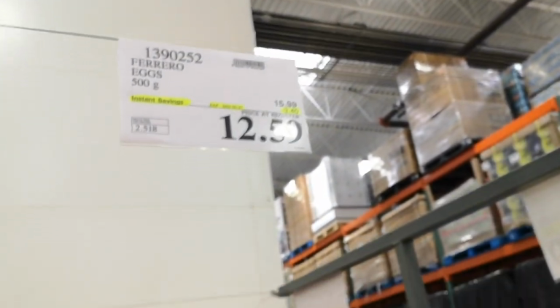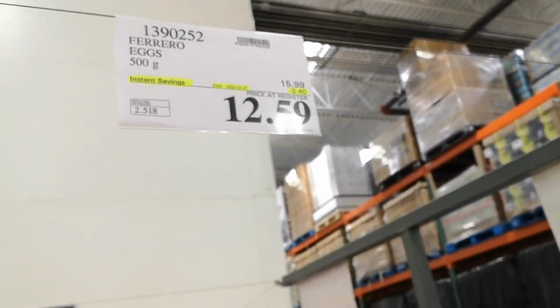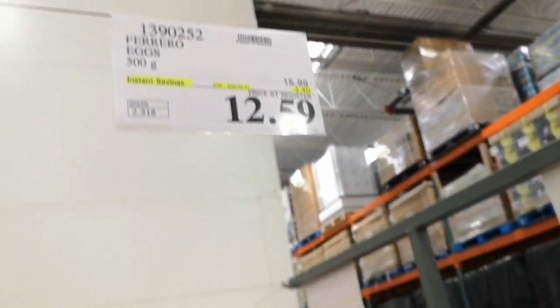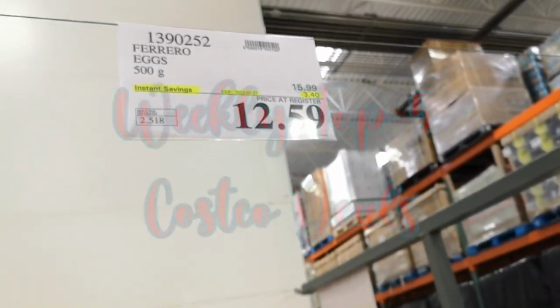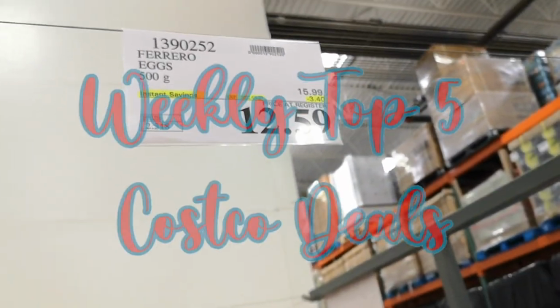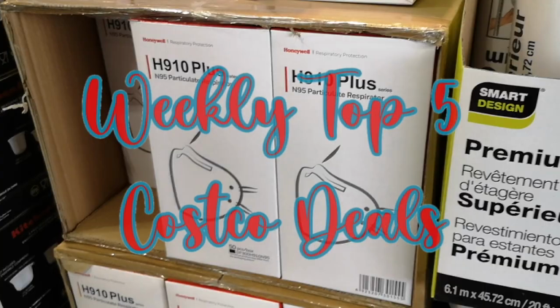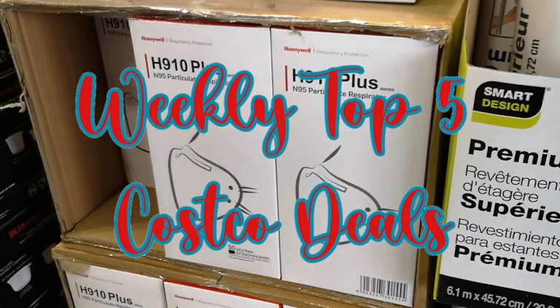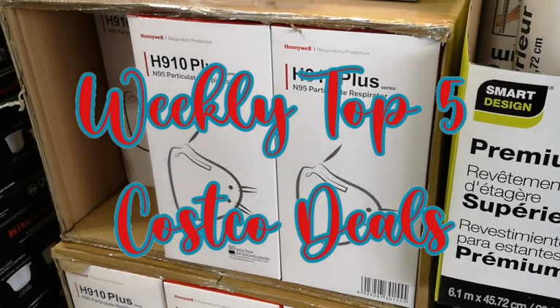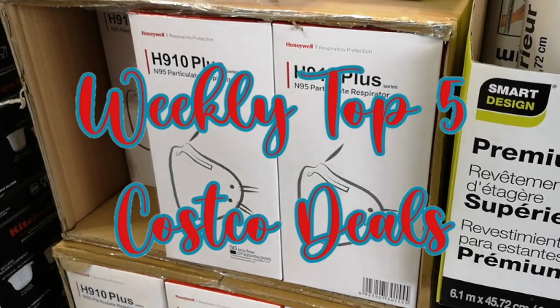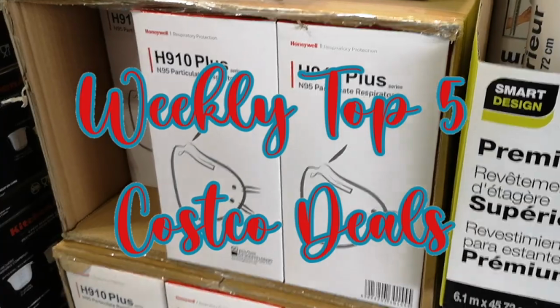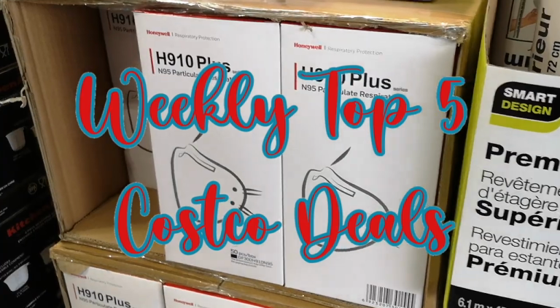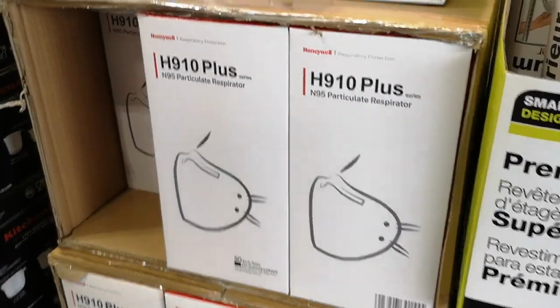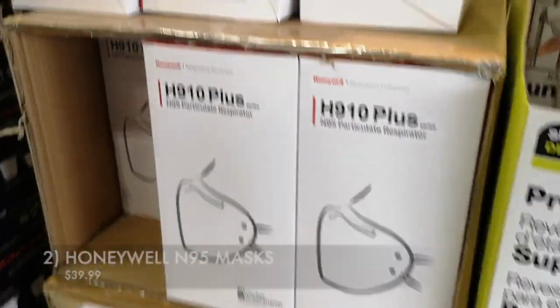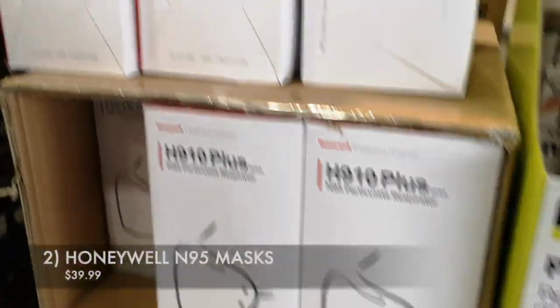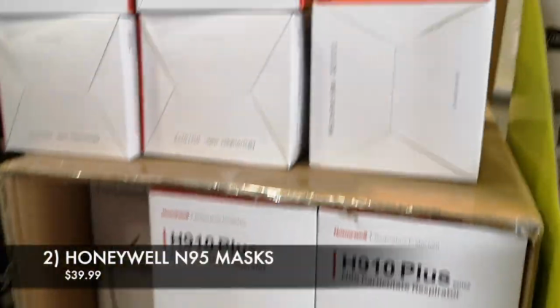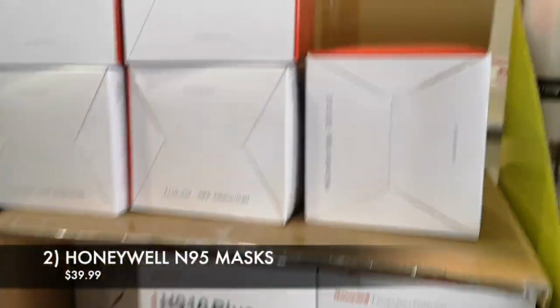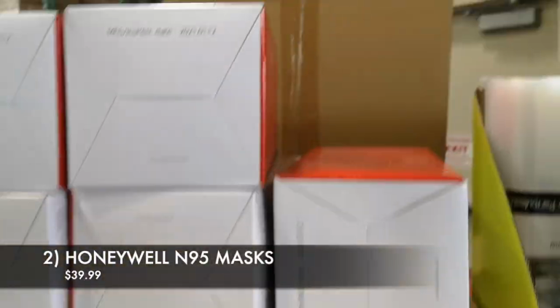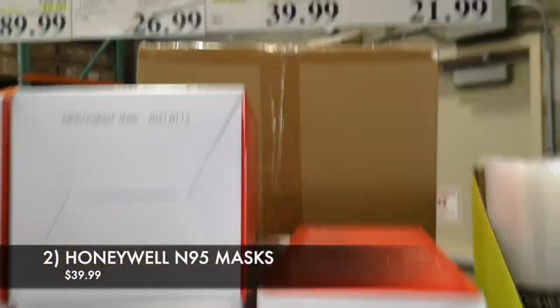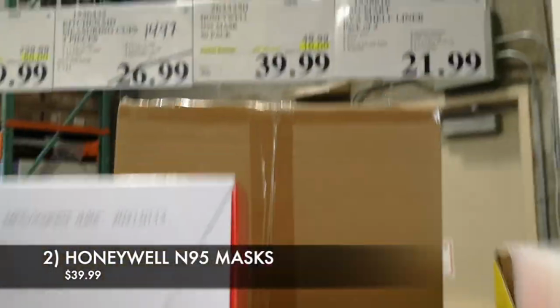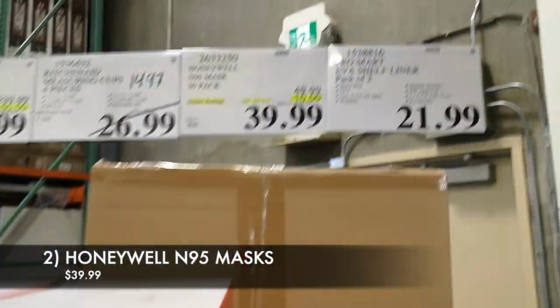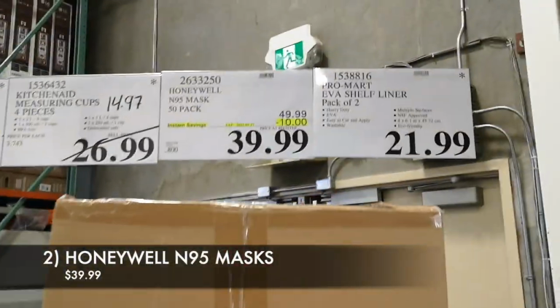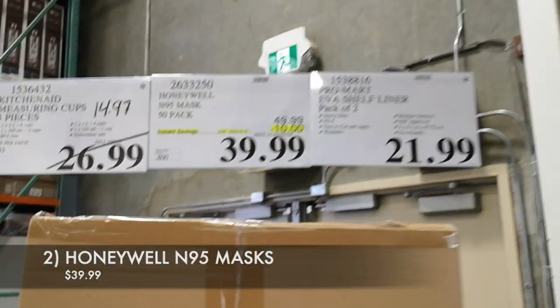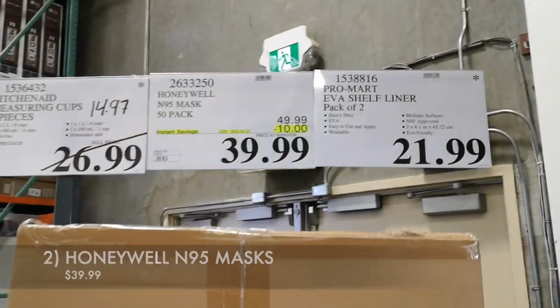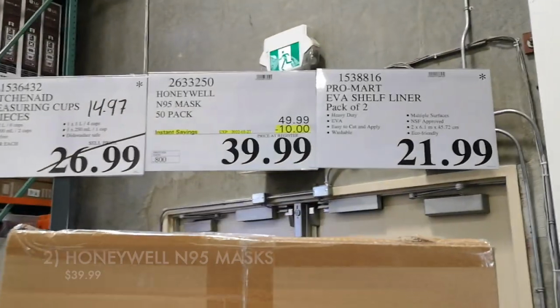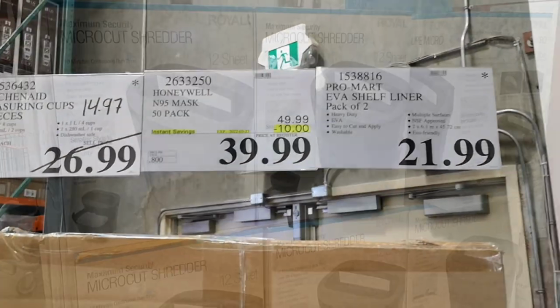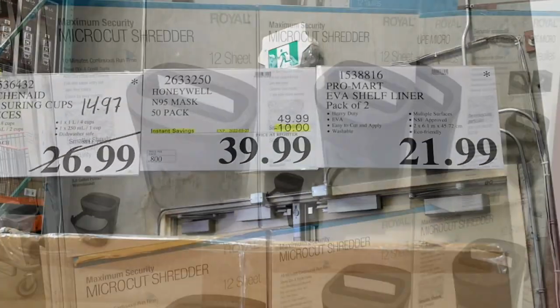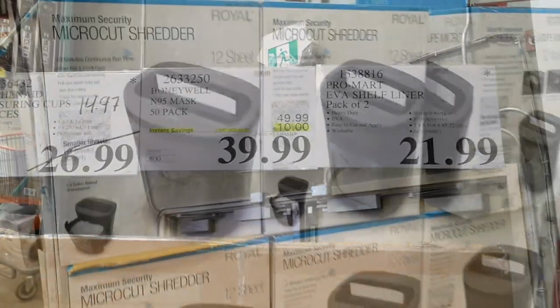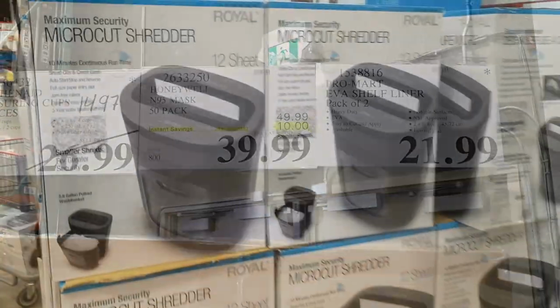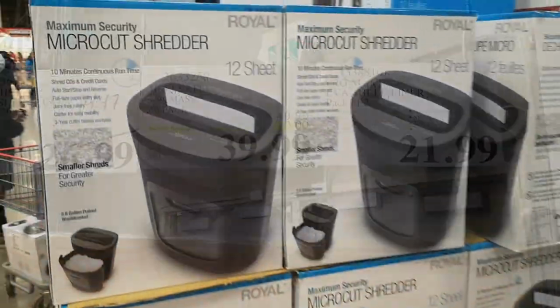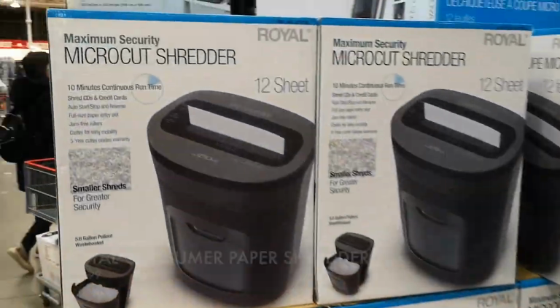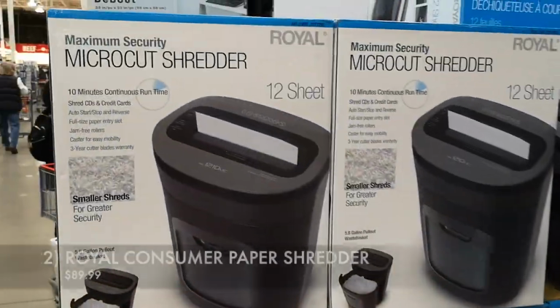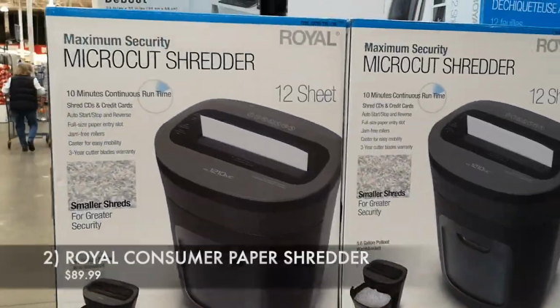Now on to our top five picks of this week. The Honeywell N95 masks are $10 off, on sale for $39.99.